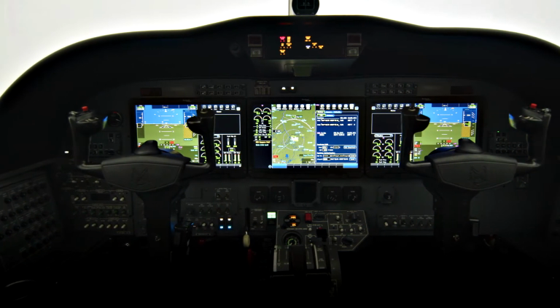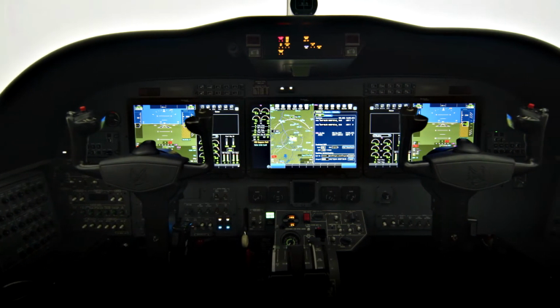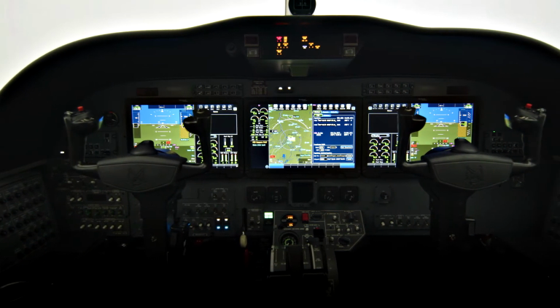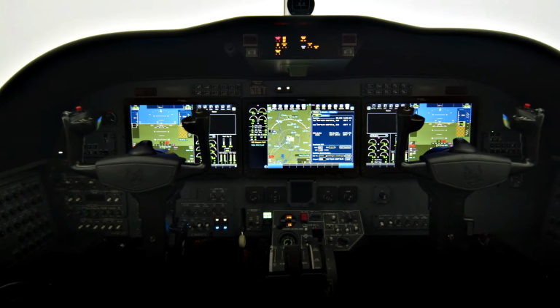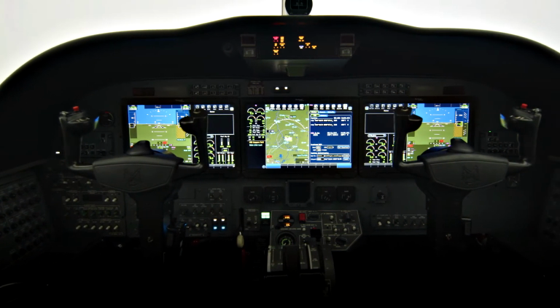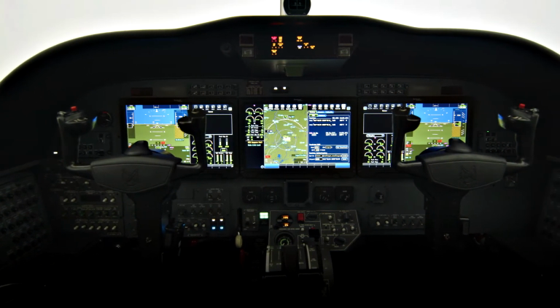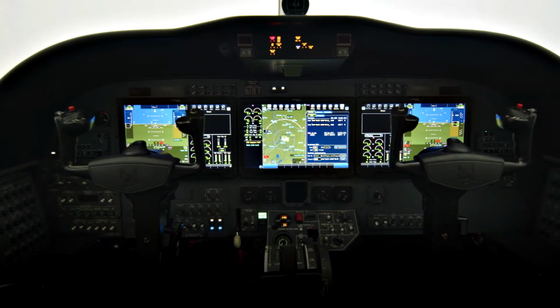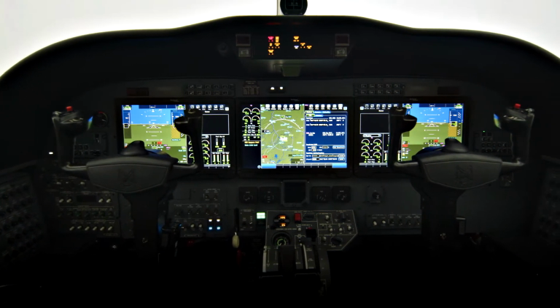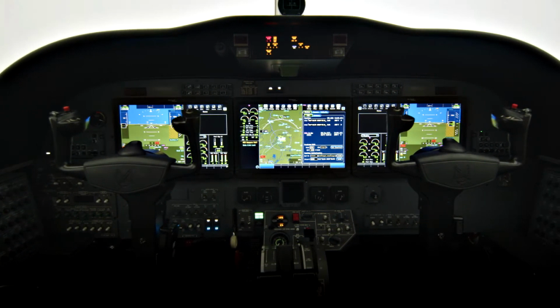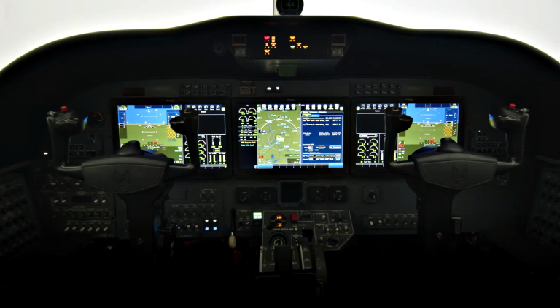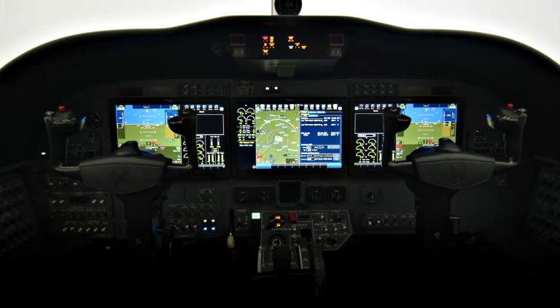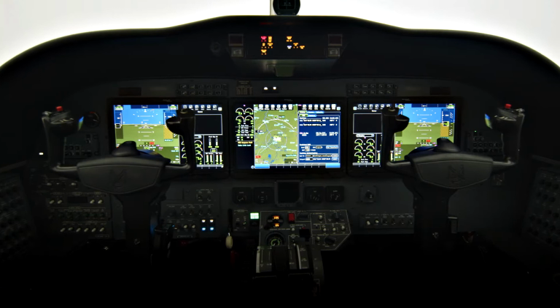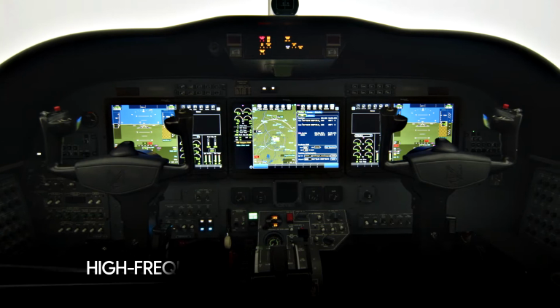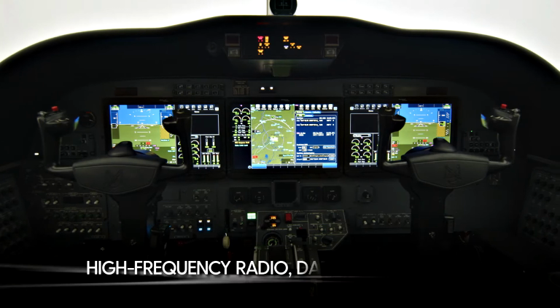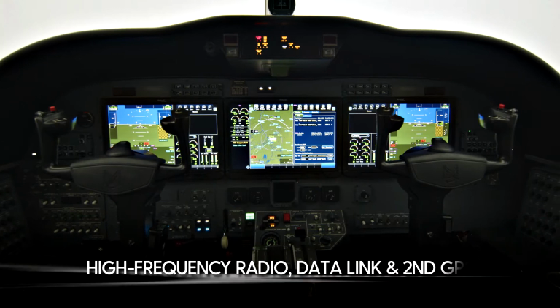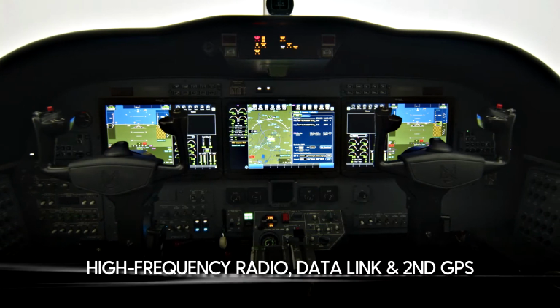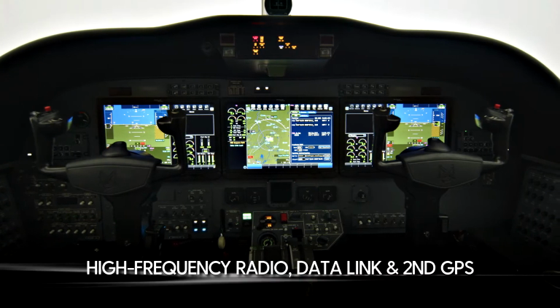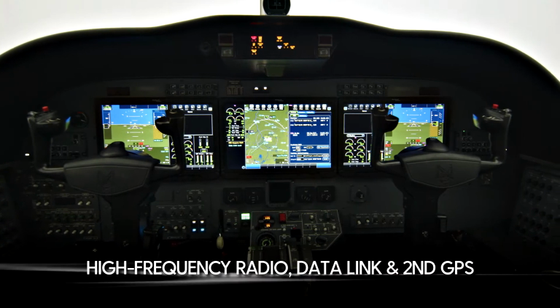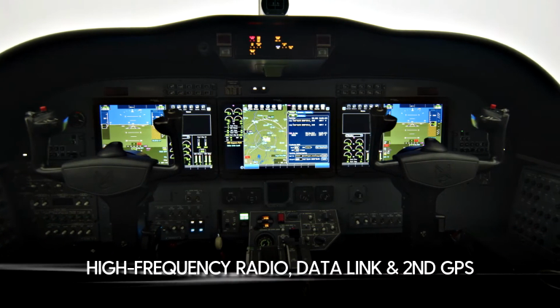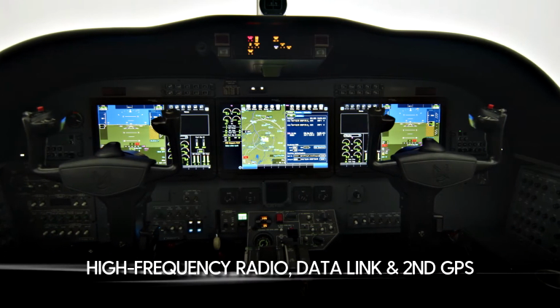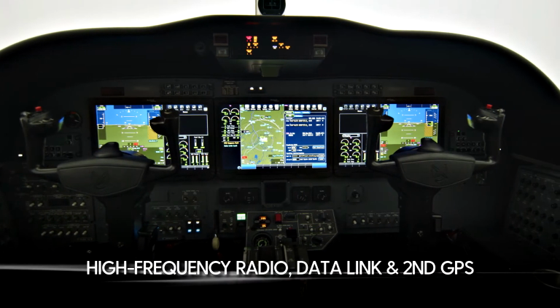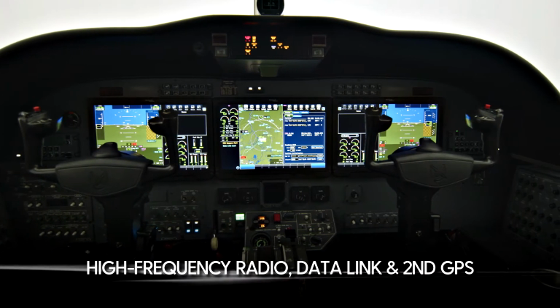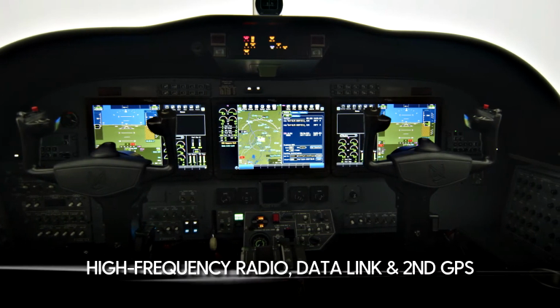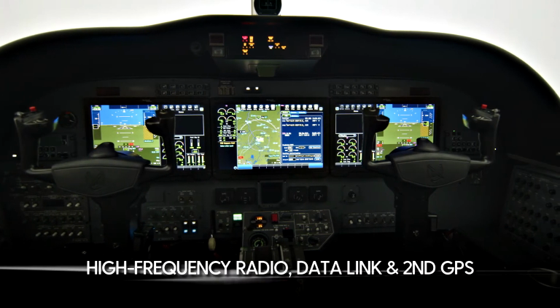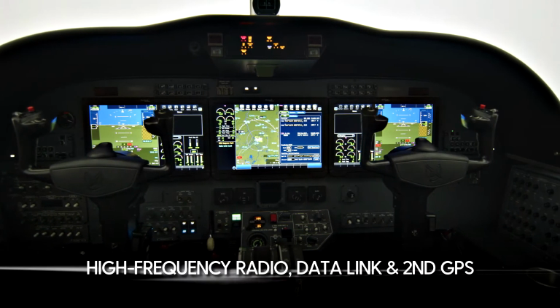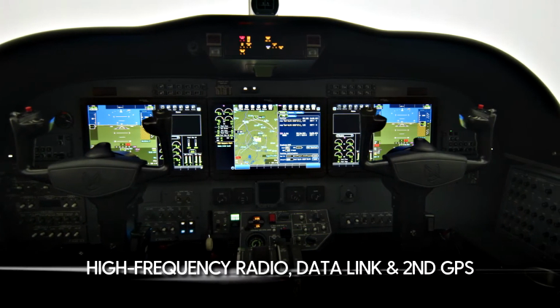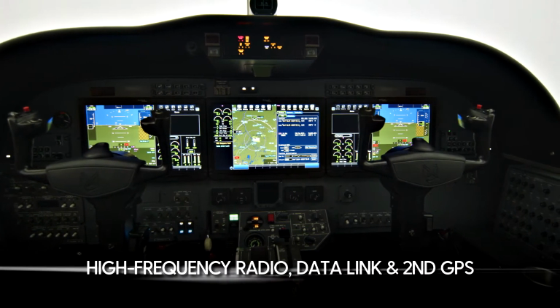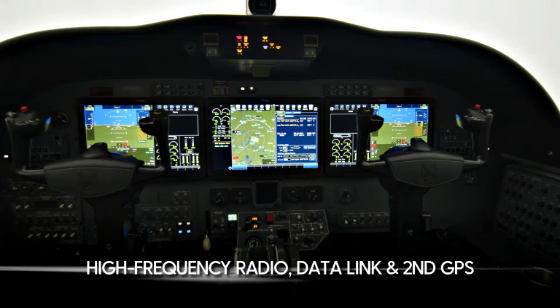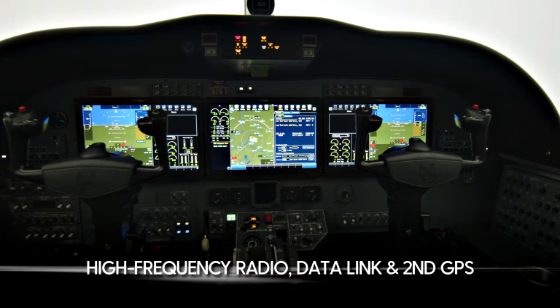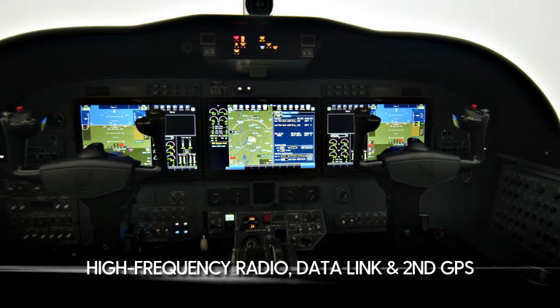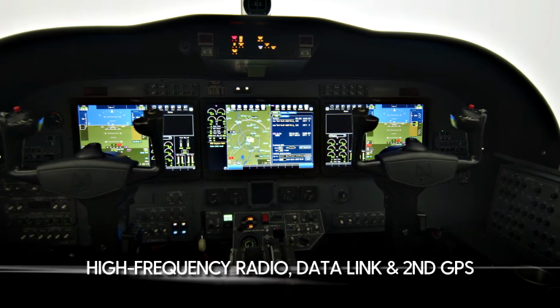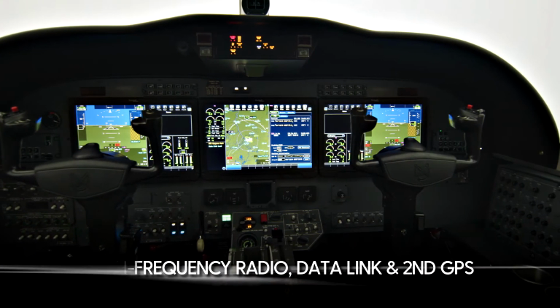The system also has several options like a high-frequency radio, data link, and a second GPS.